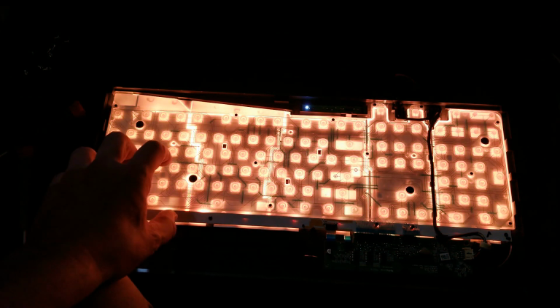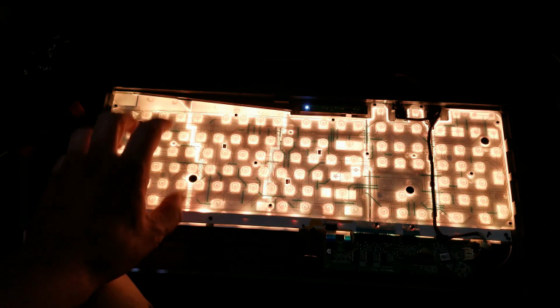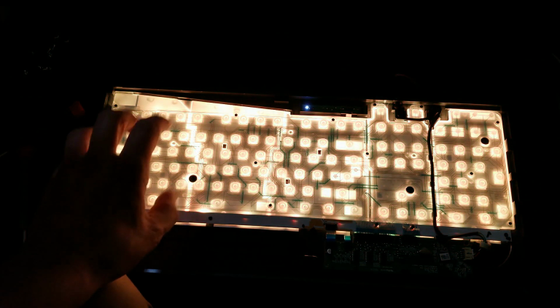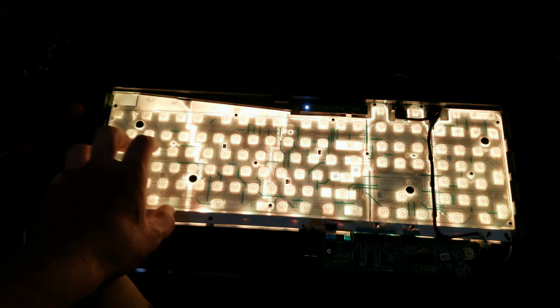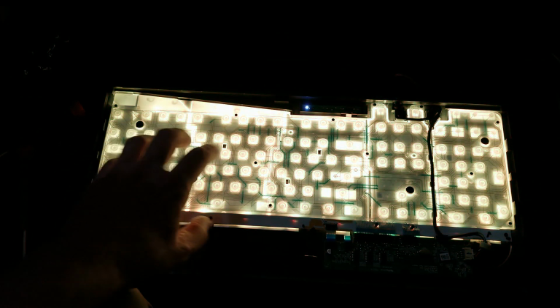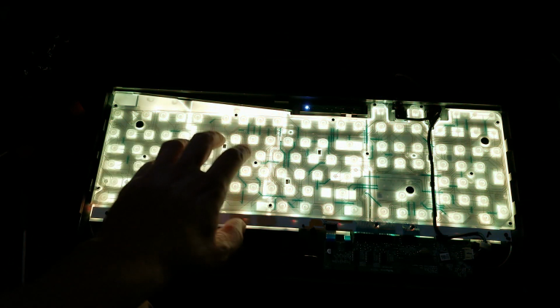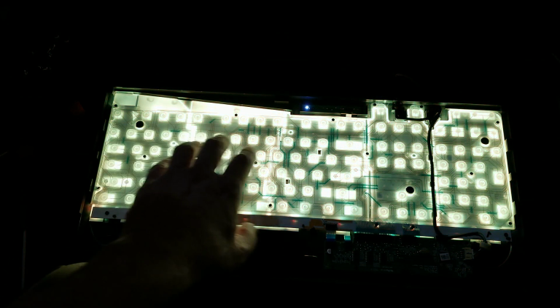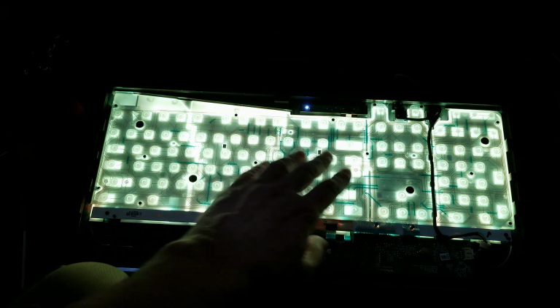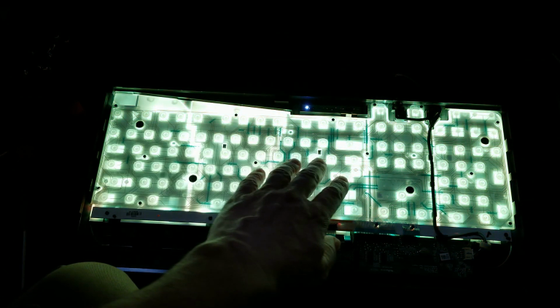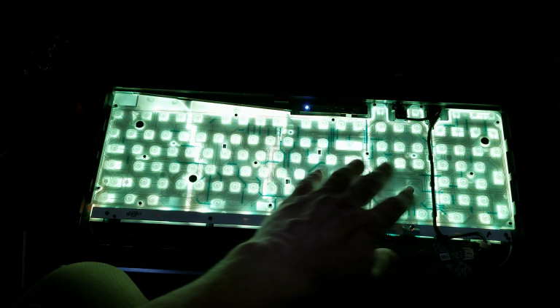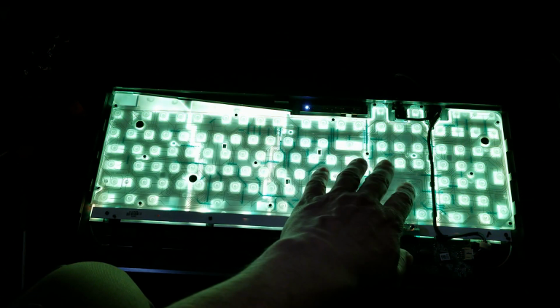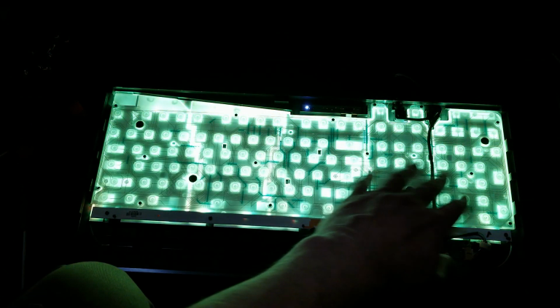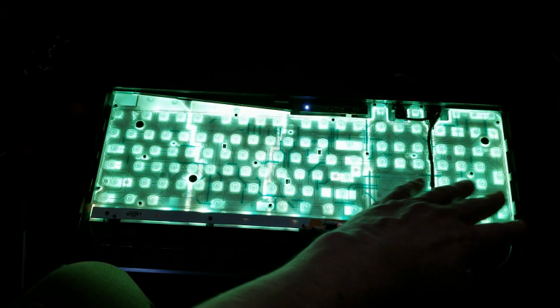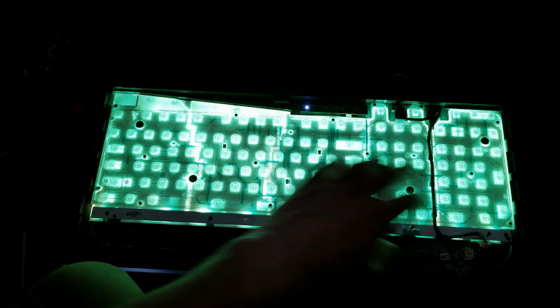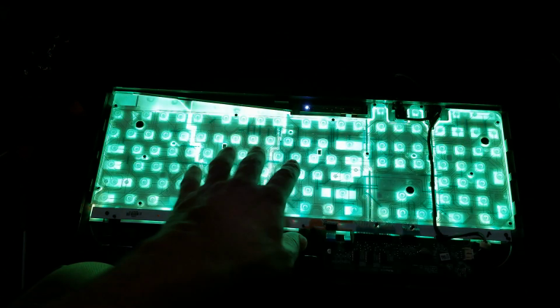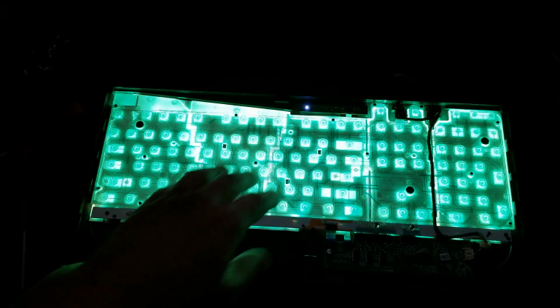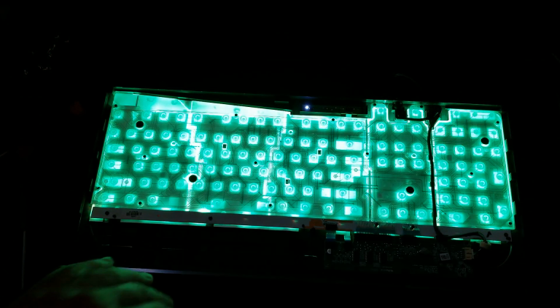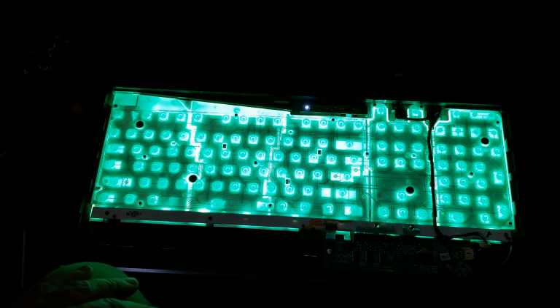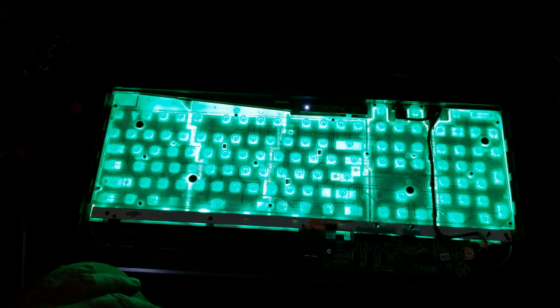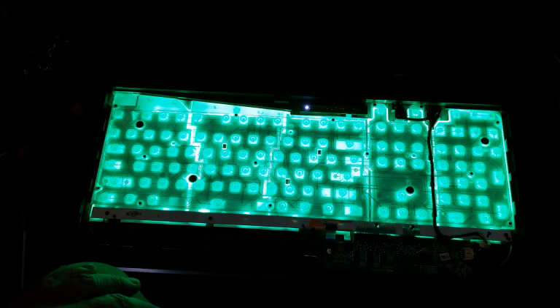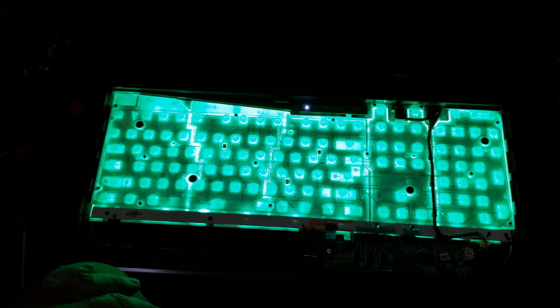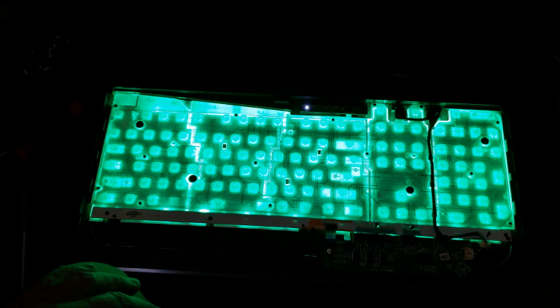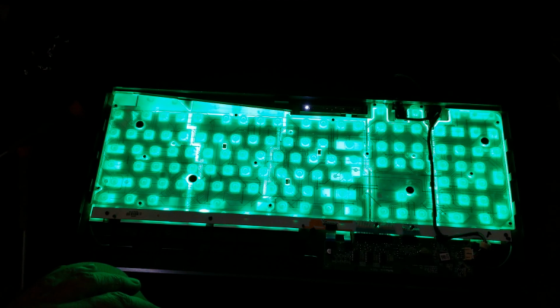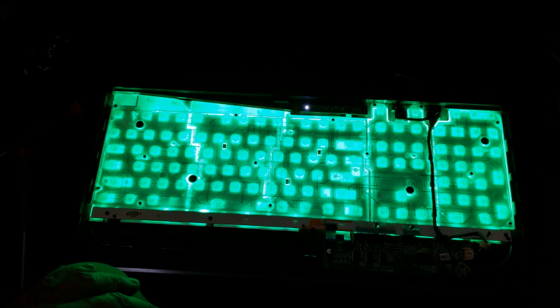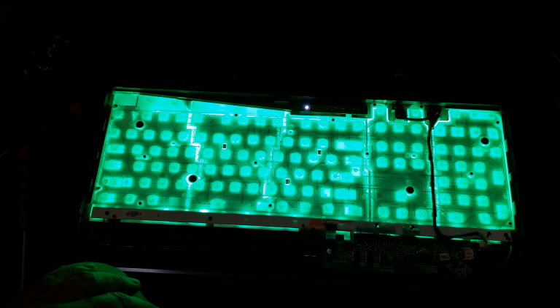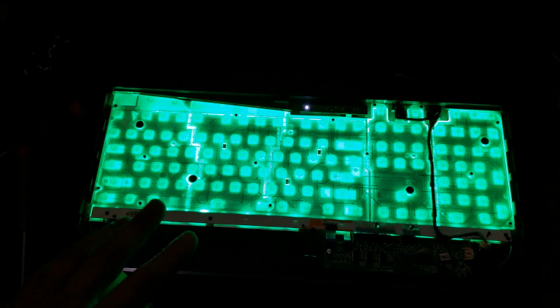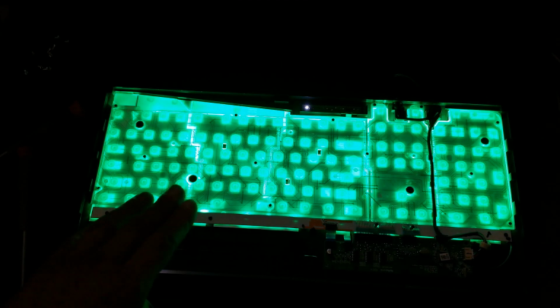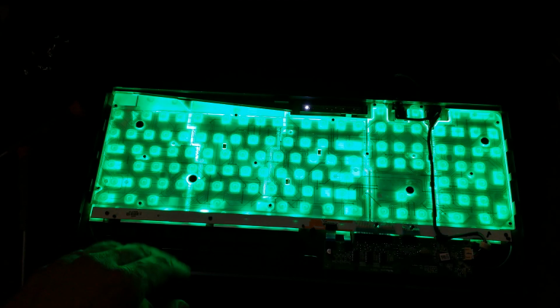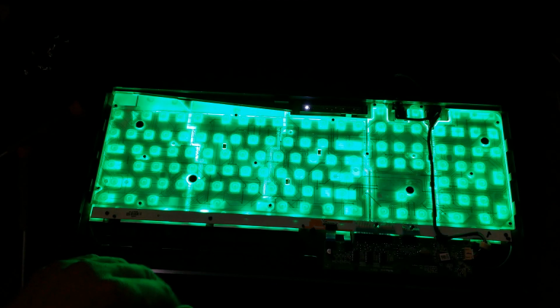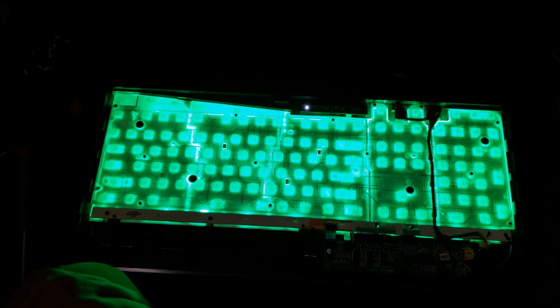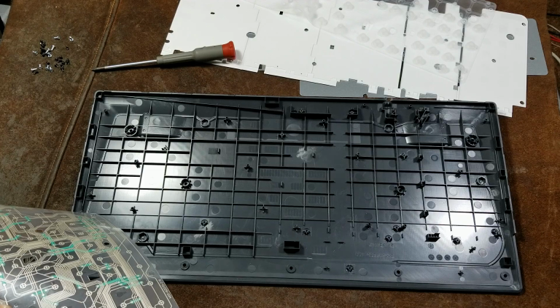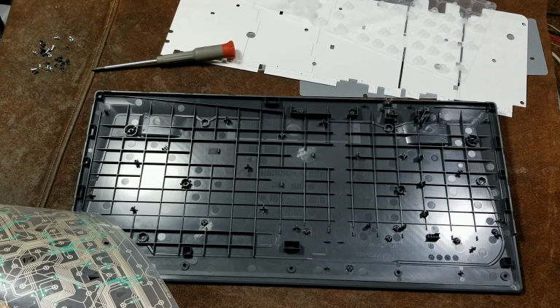This strip down the bottom is actually what's providing the RGB — it just has five zones, and they're pretty clear here. Clearly visible.